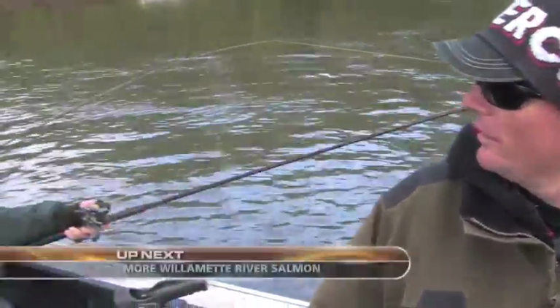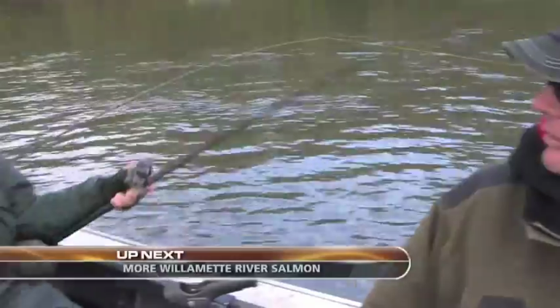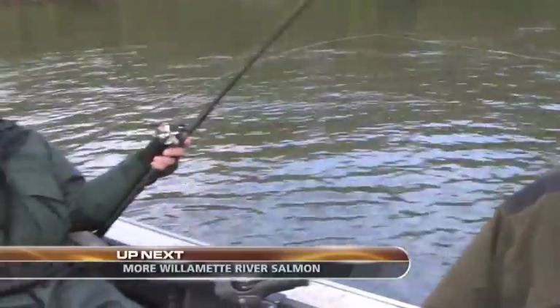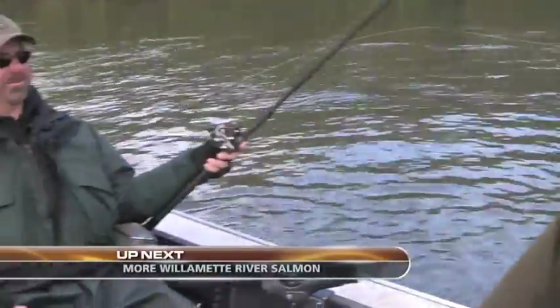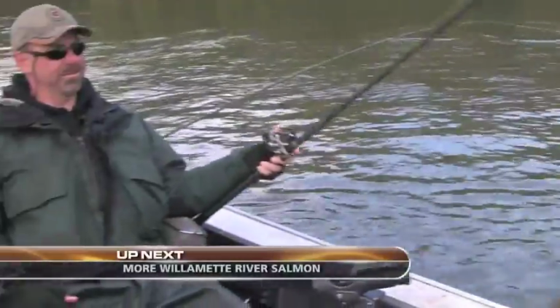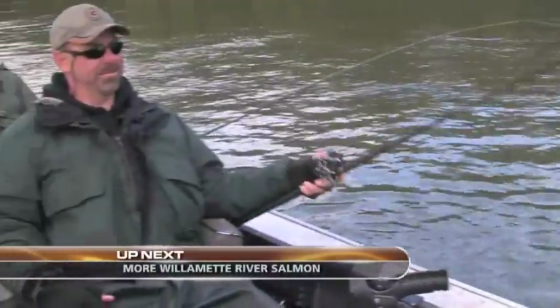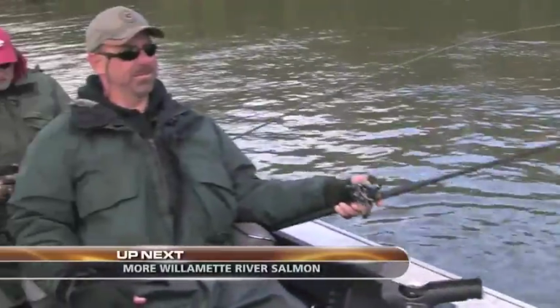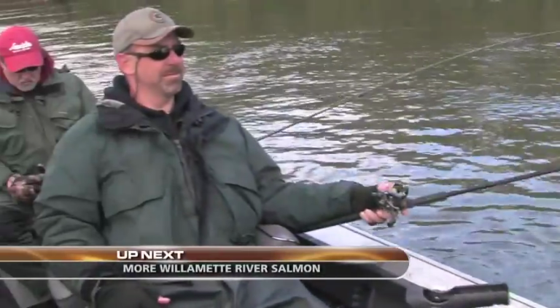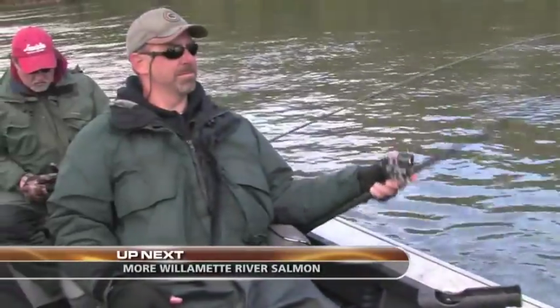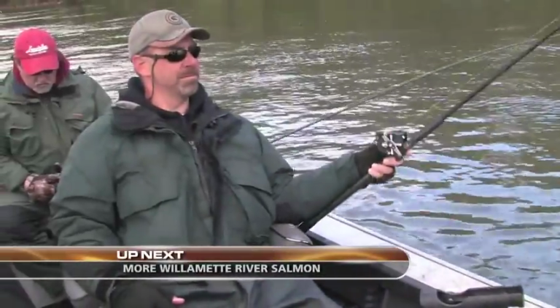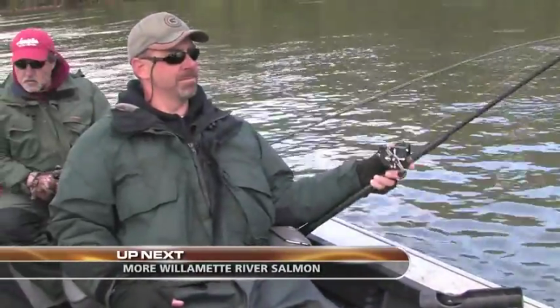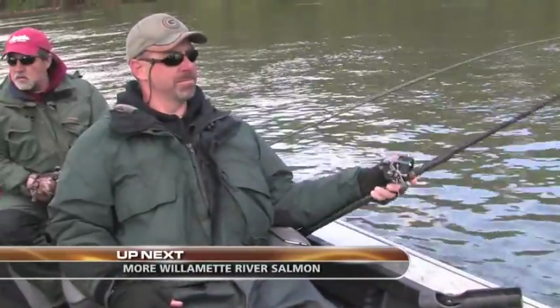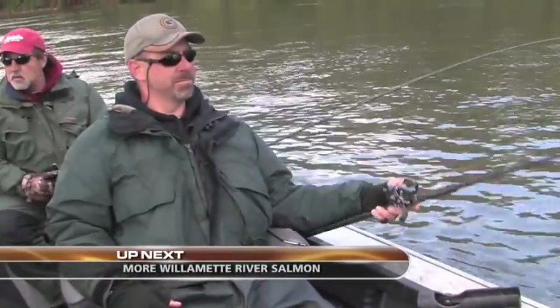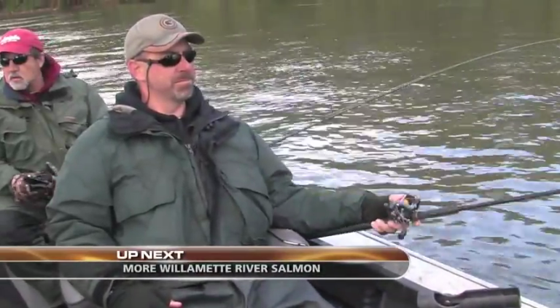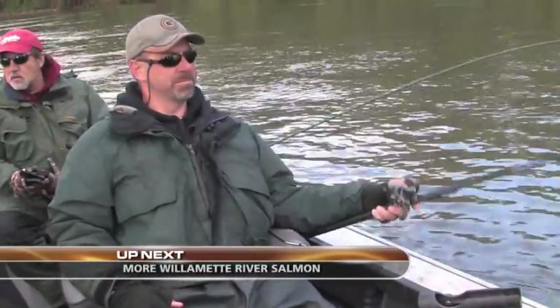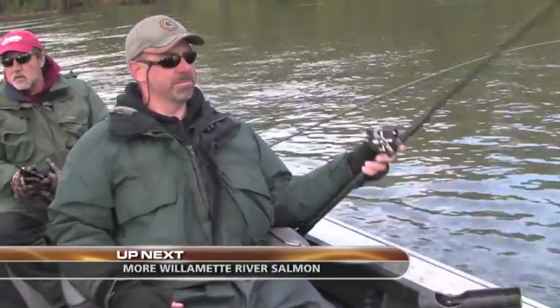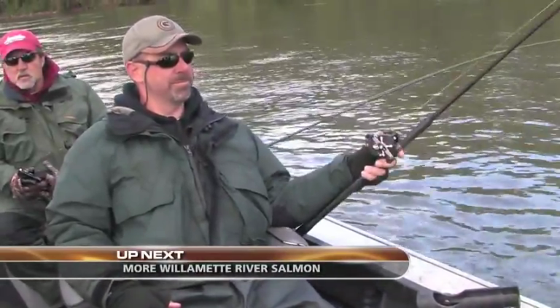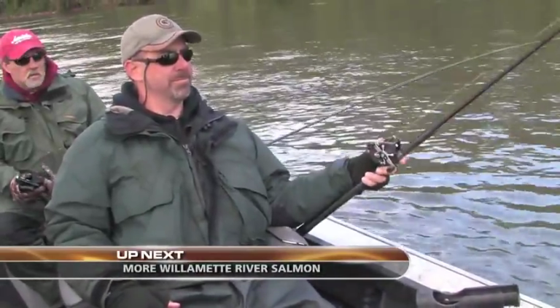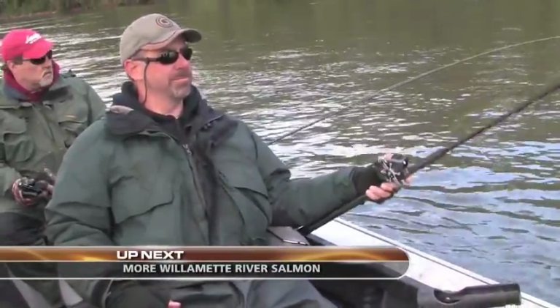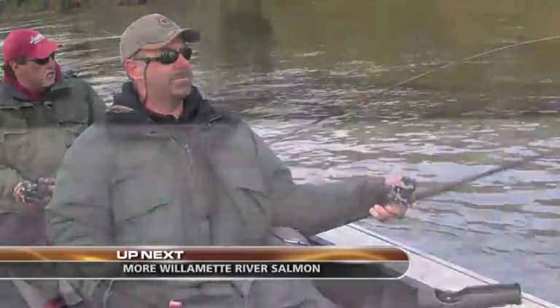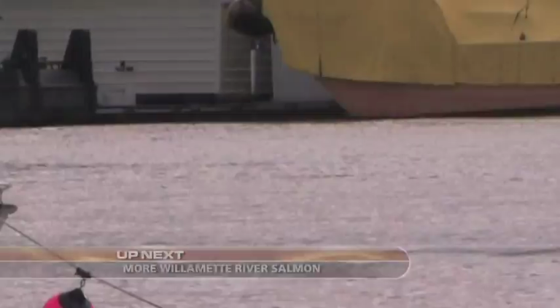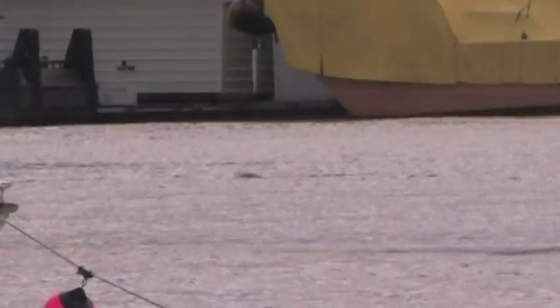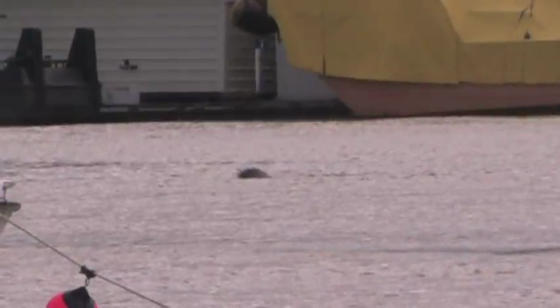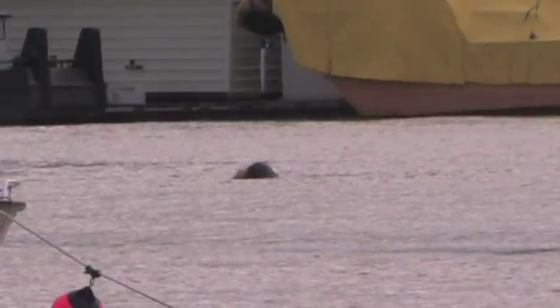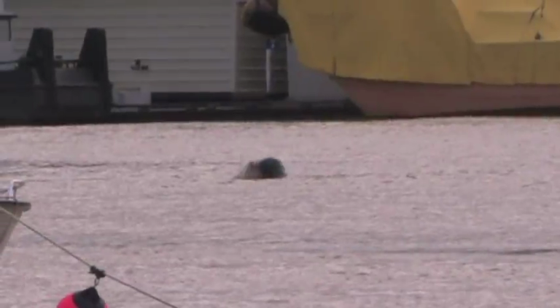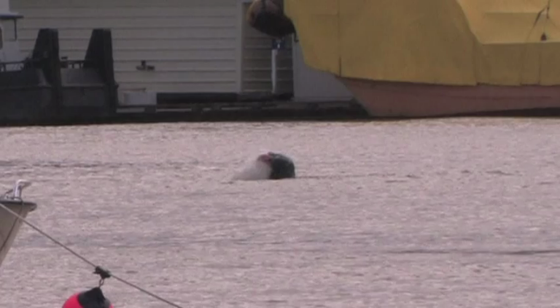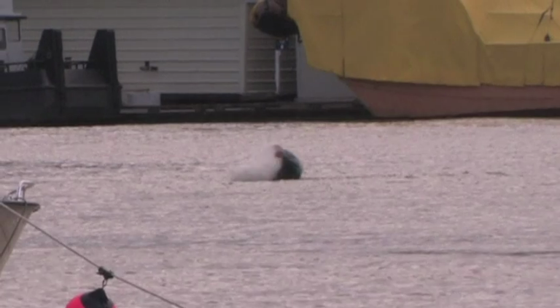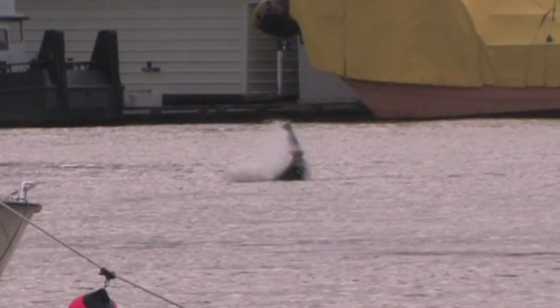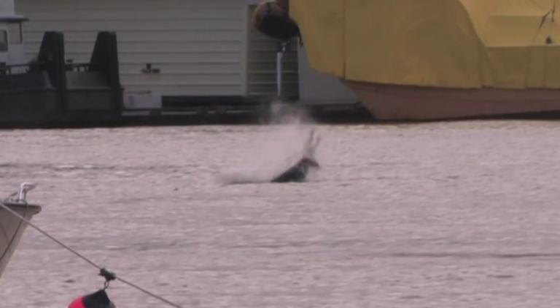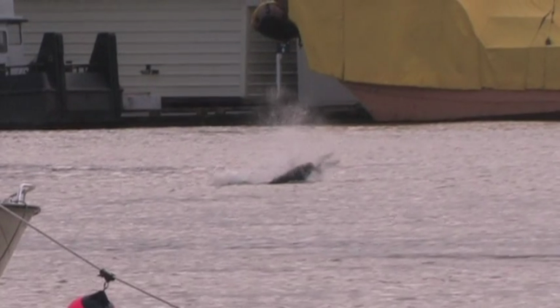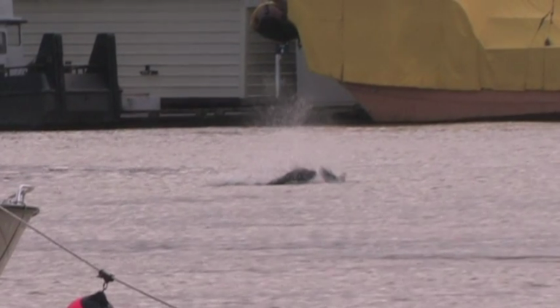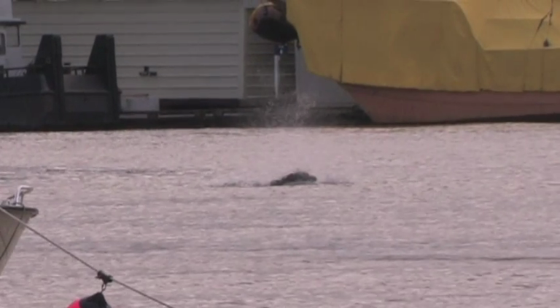So the best thing to do is just crank as hard as you can, back down on the fish as quick as you can, and get it in the net.